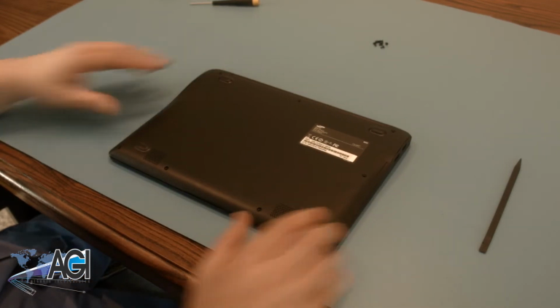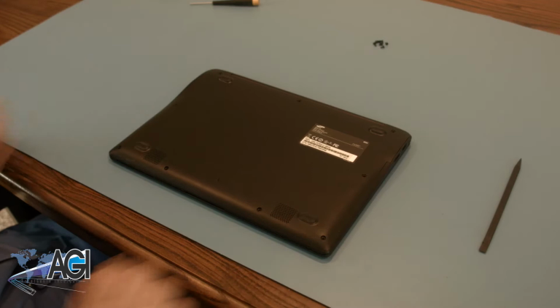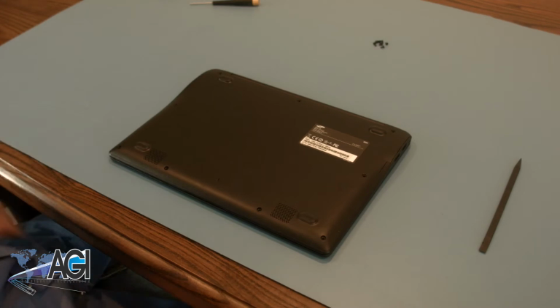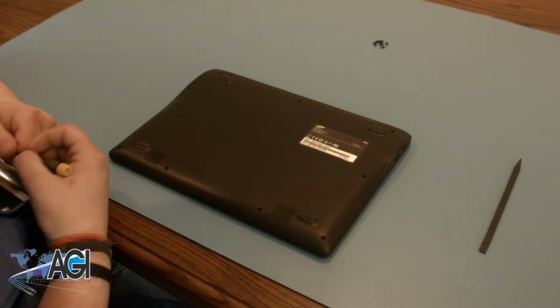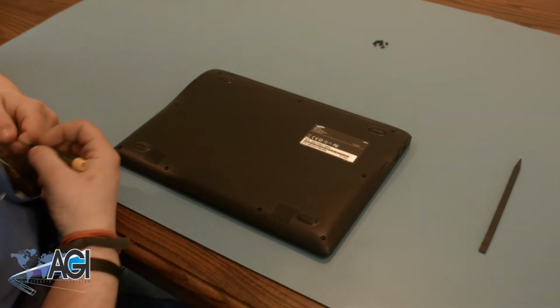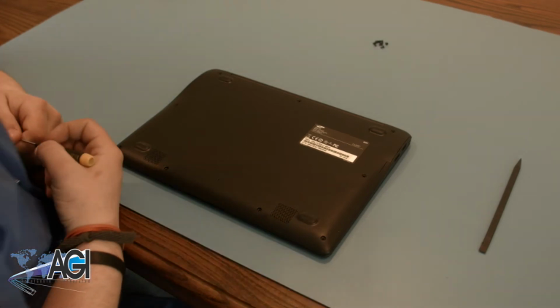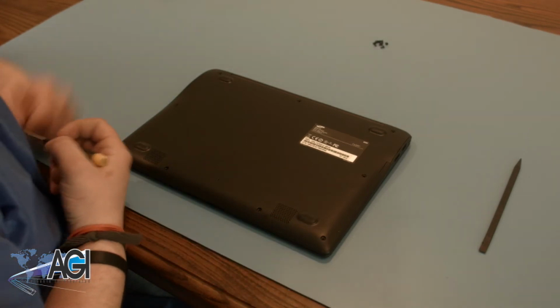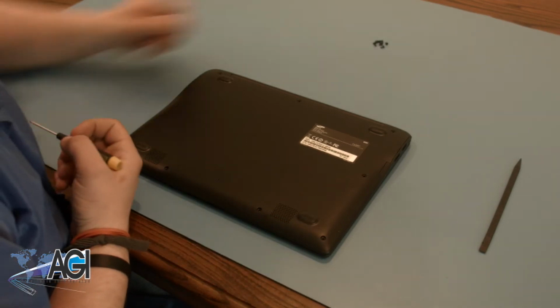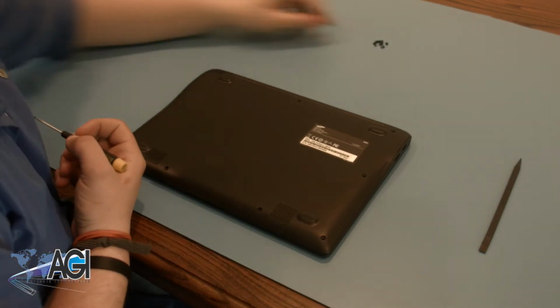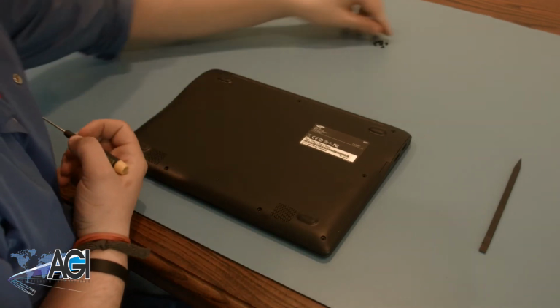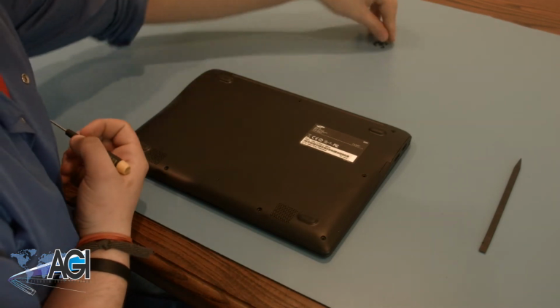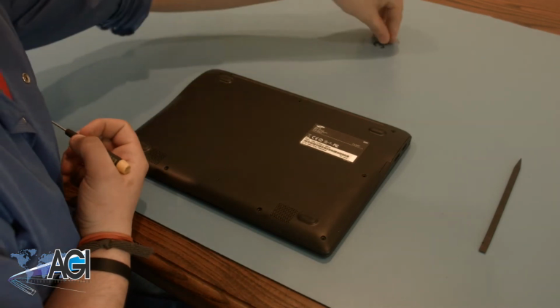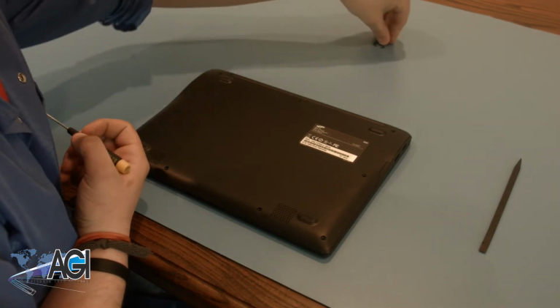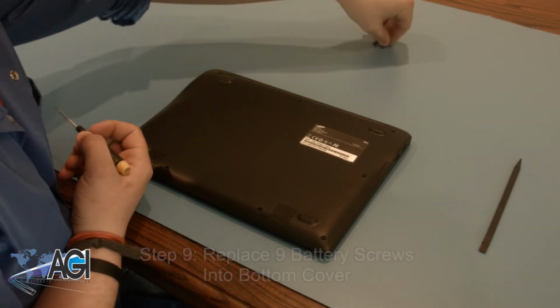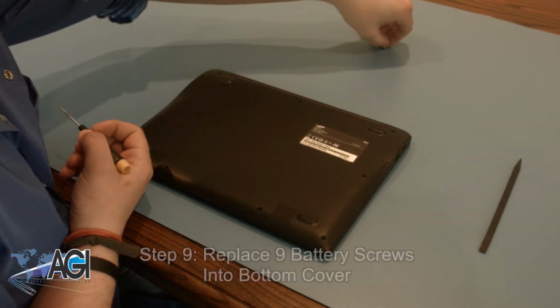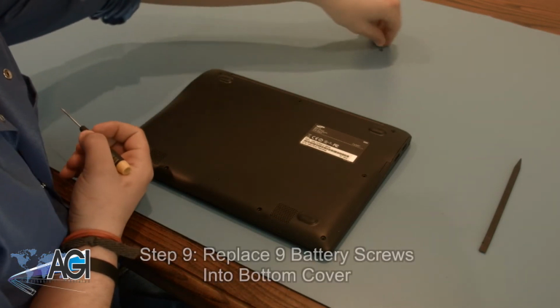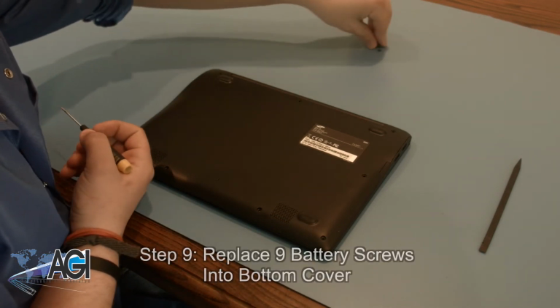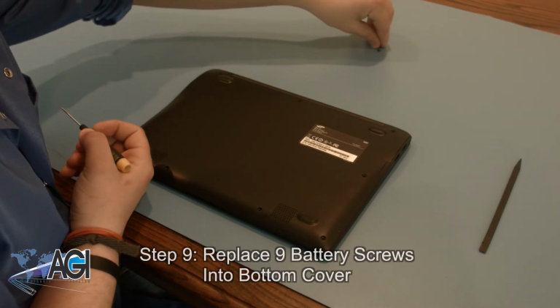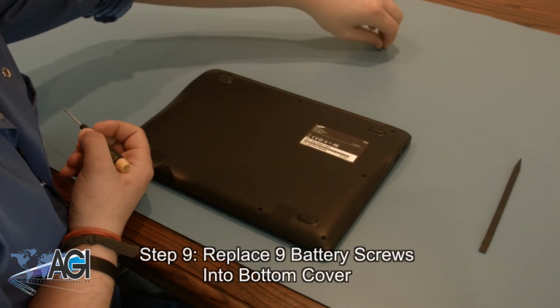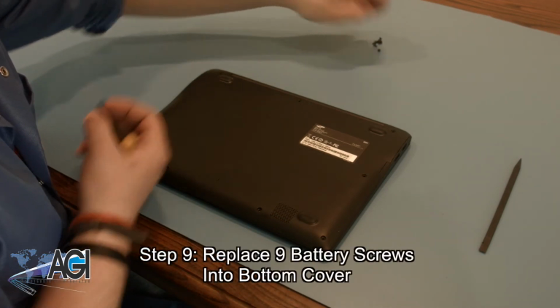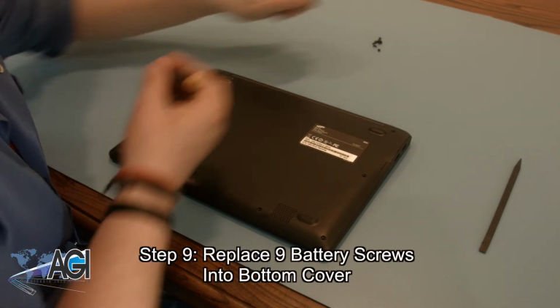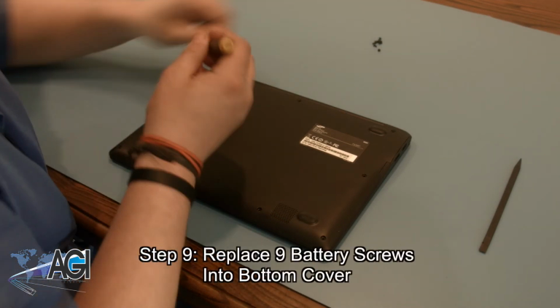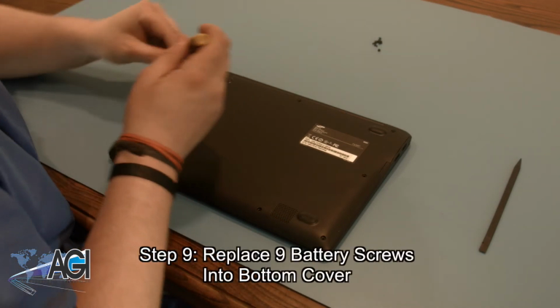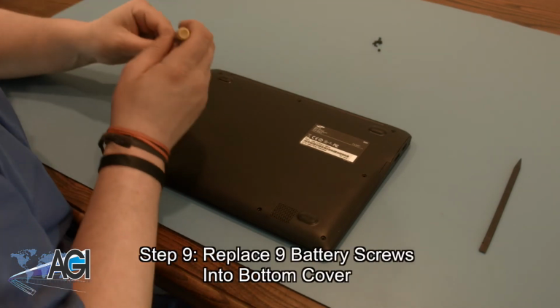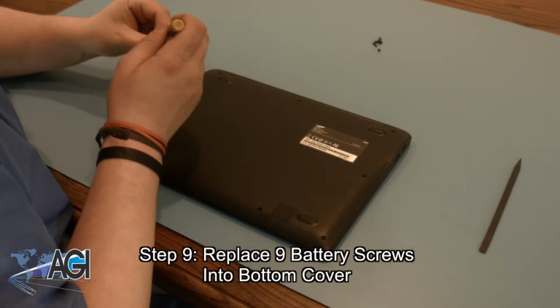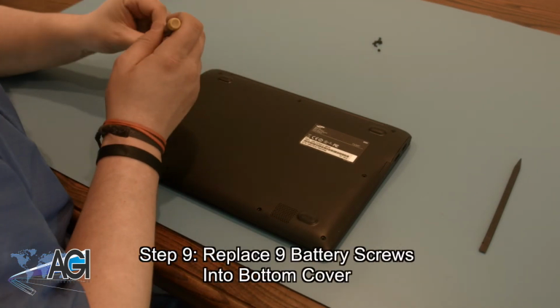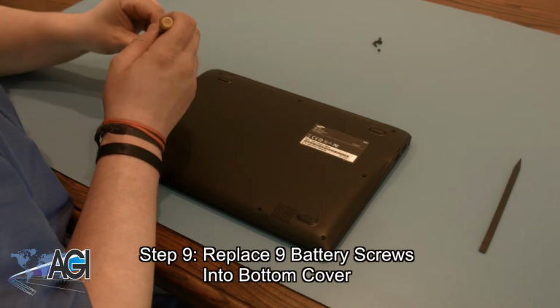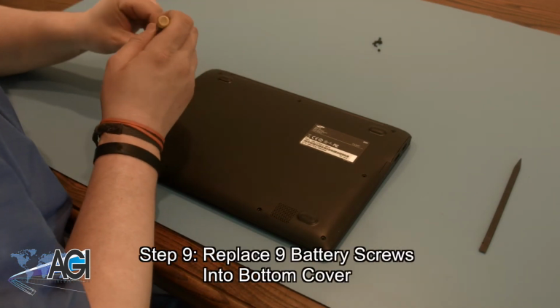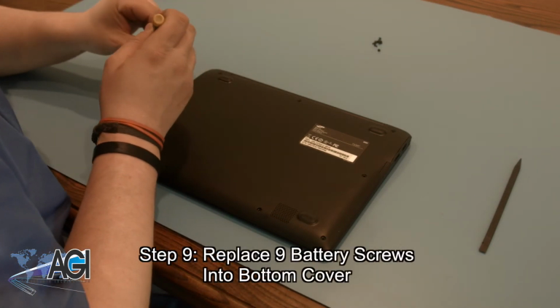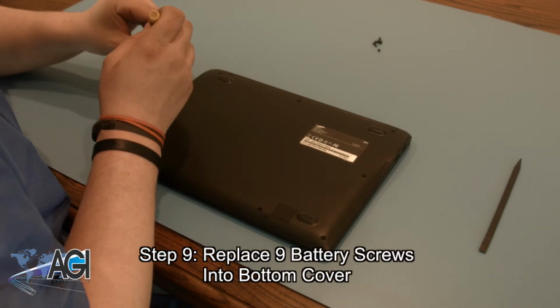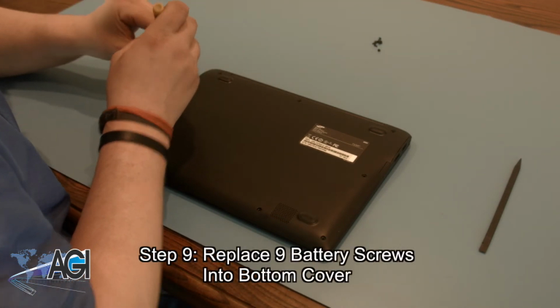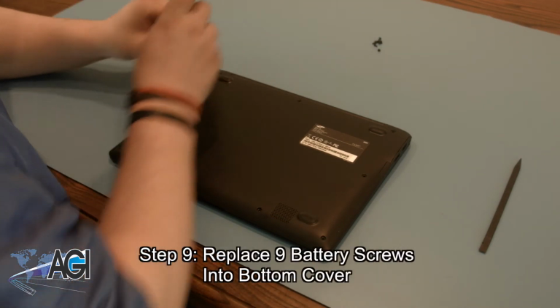The final step will be to replace the nine bottom cover screws.